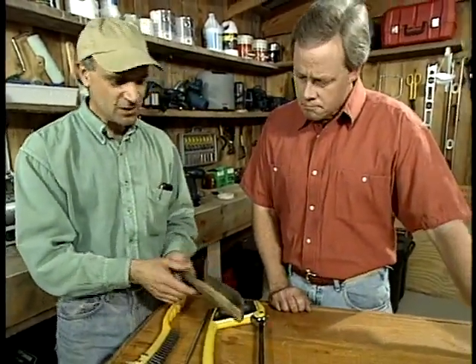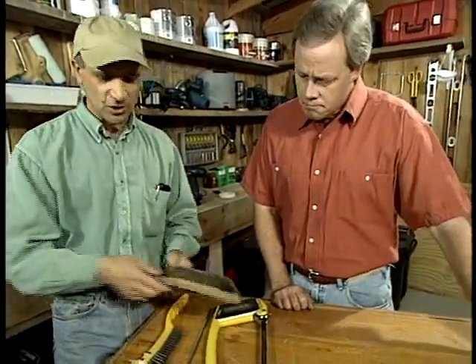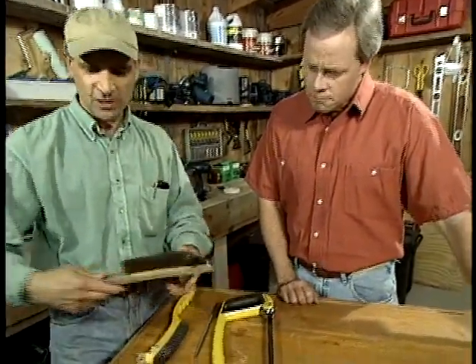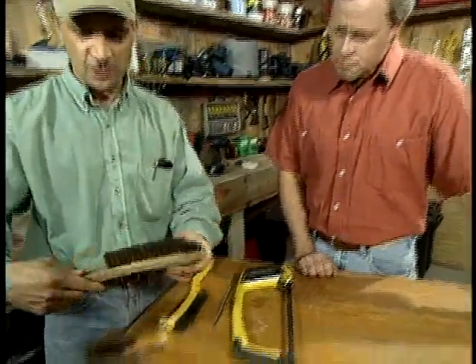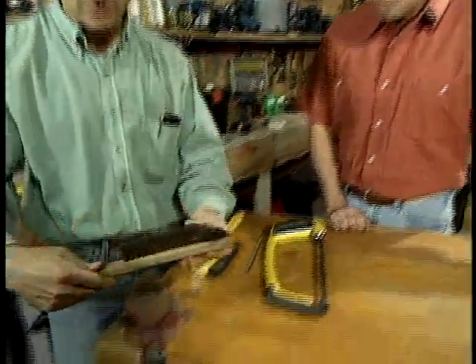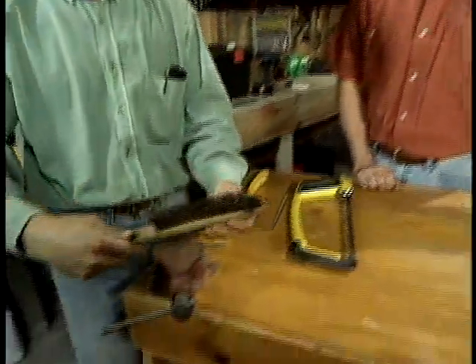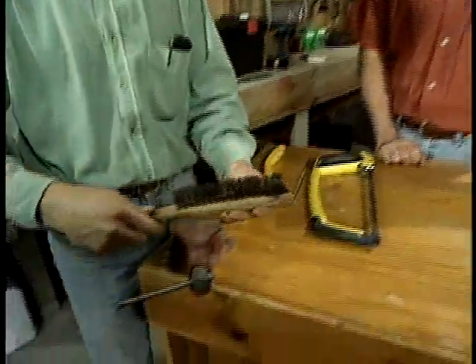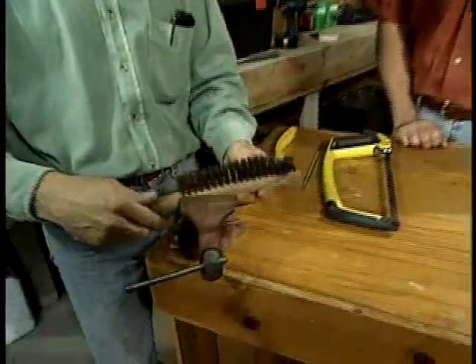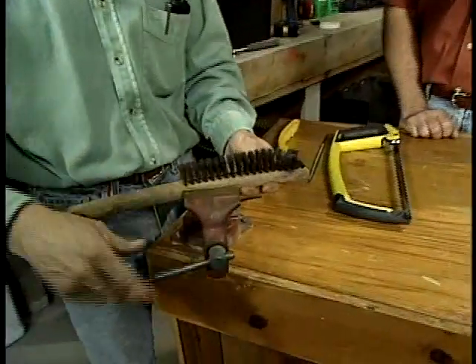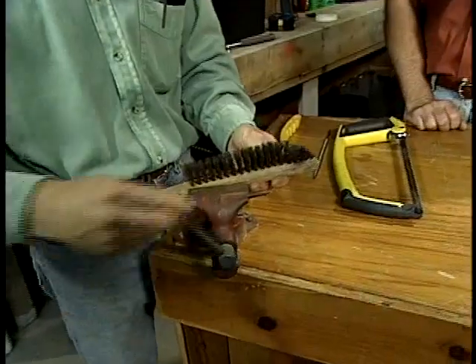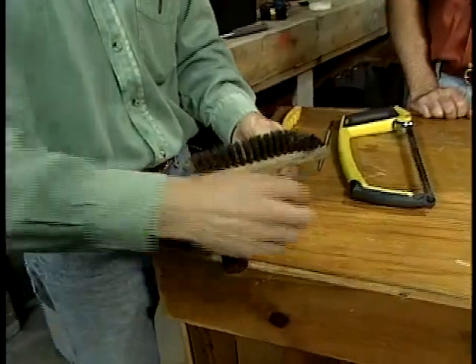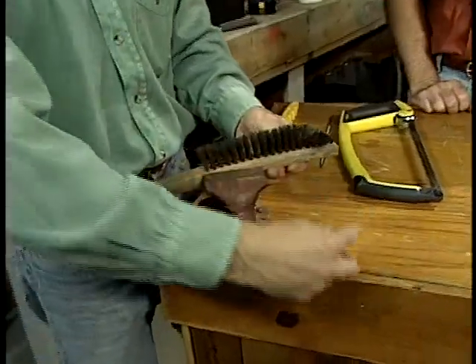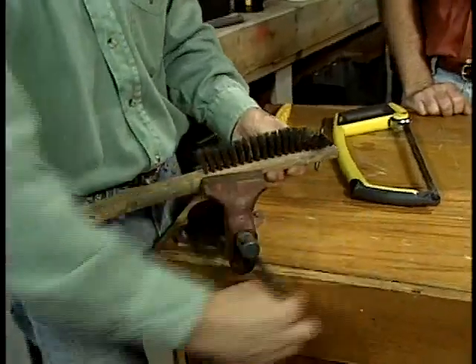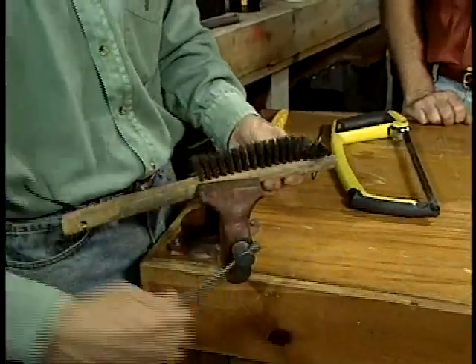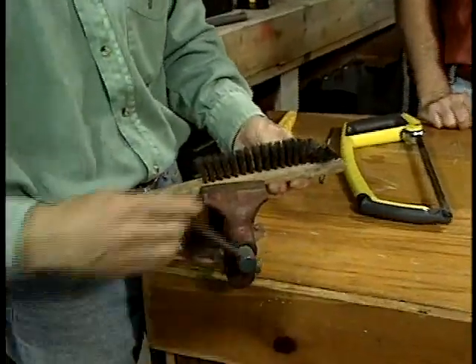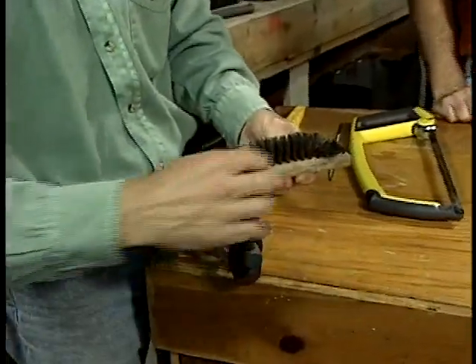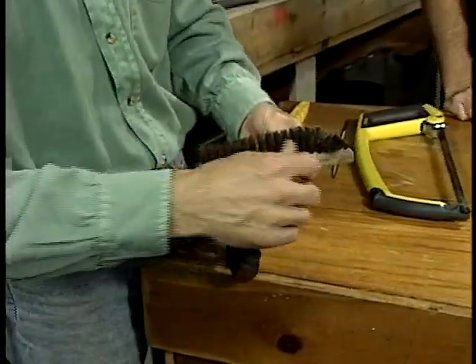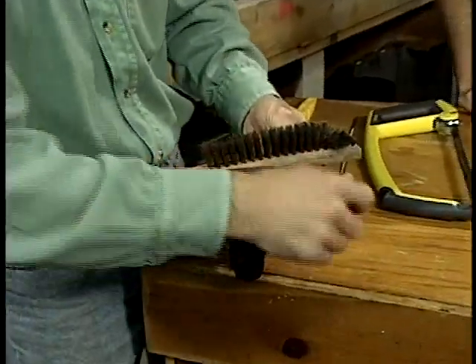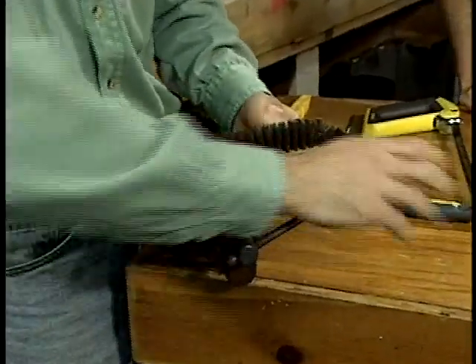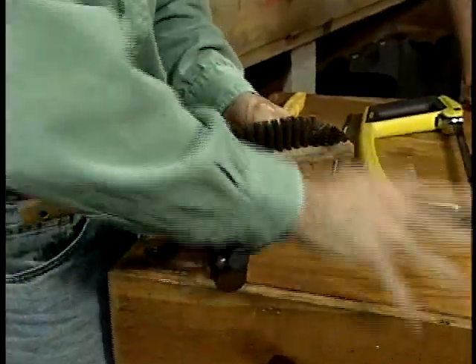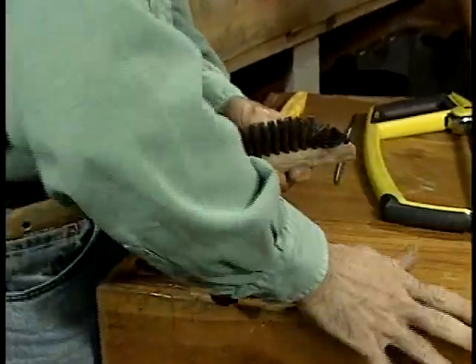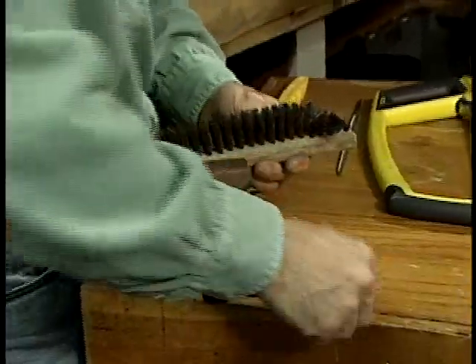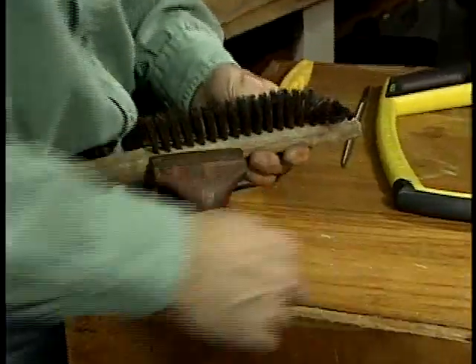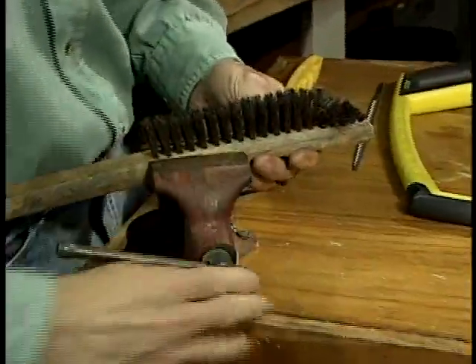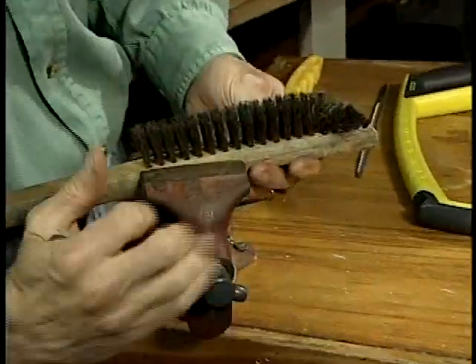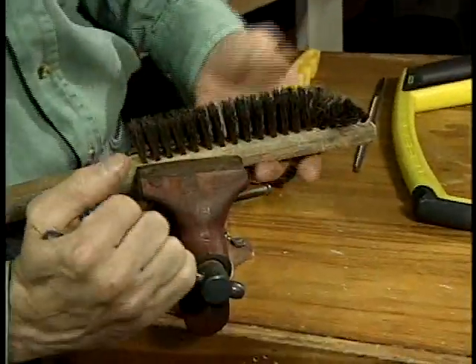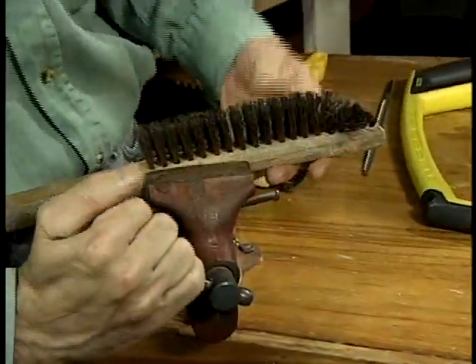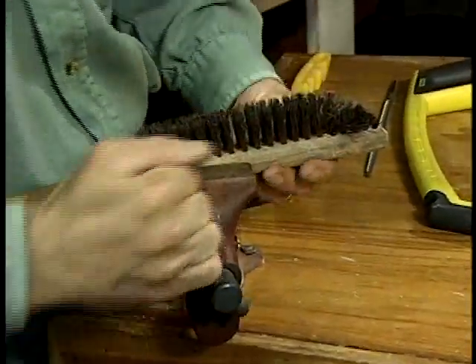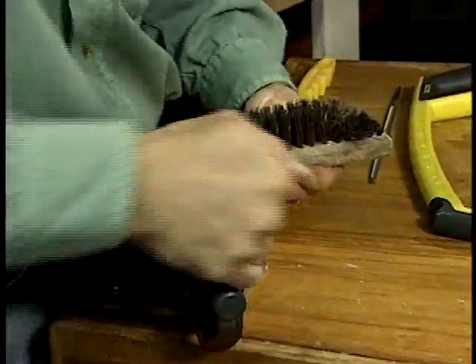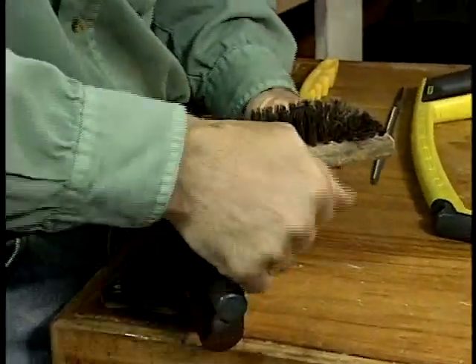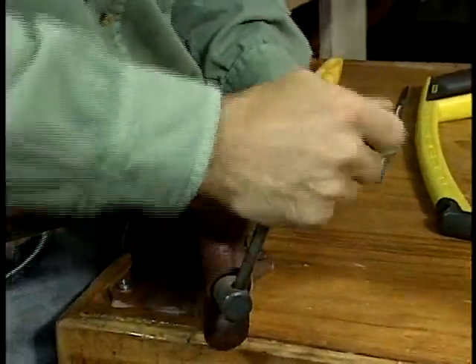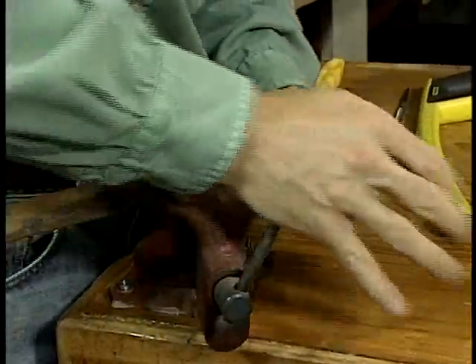So all you need to do is put it into a vise and clamp it really securely, and then use a hacksaw to cut off the damaged end.